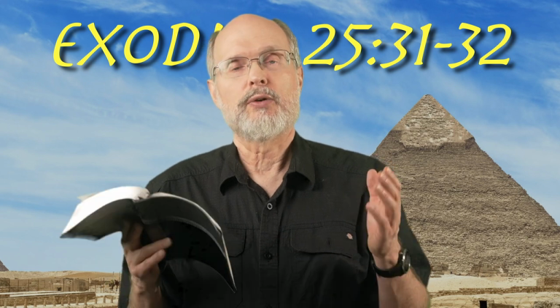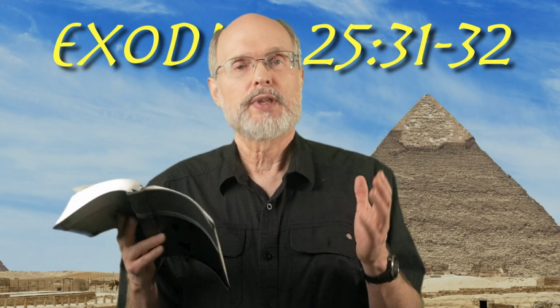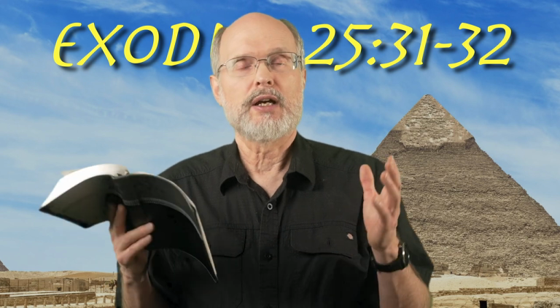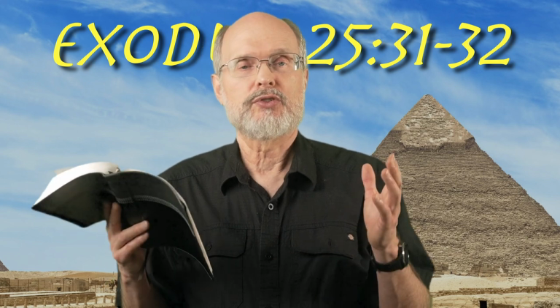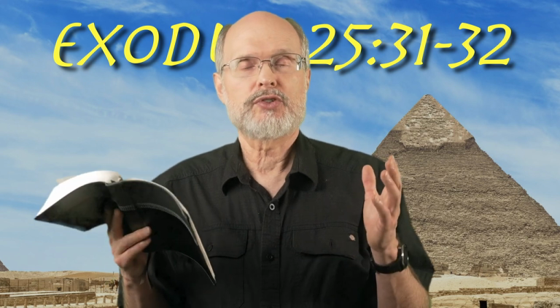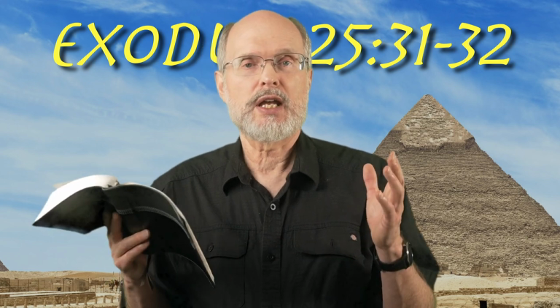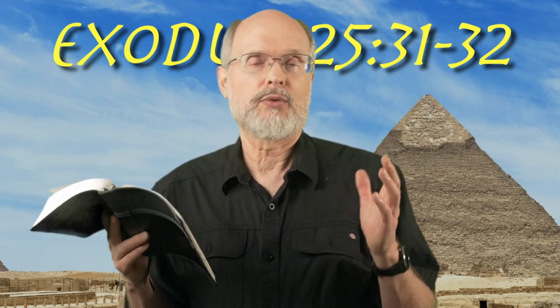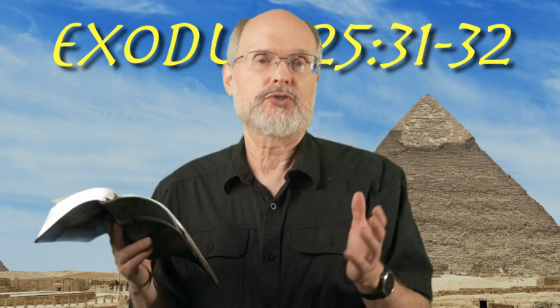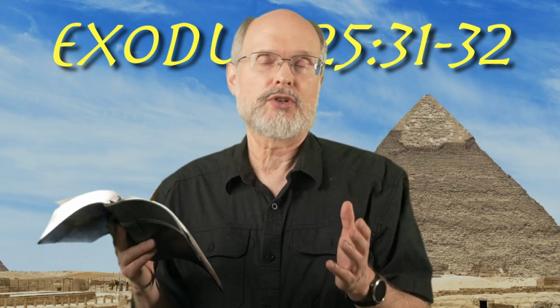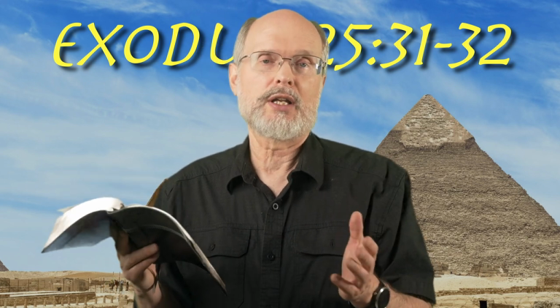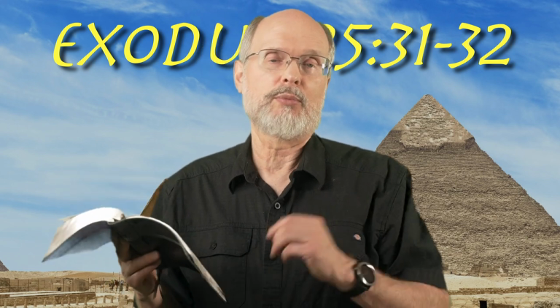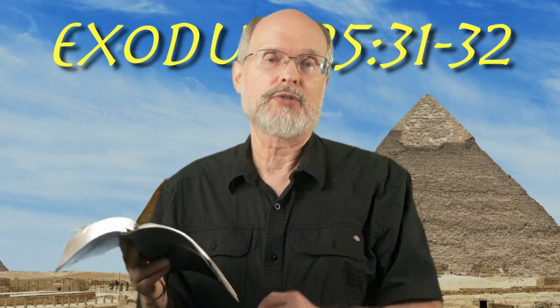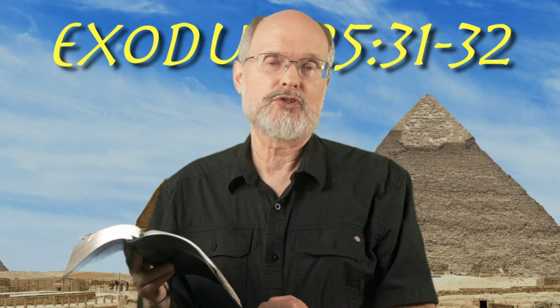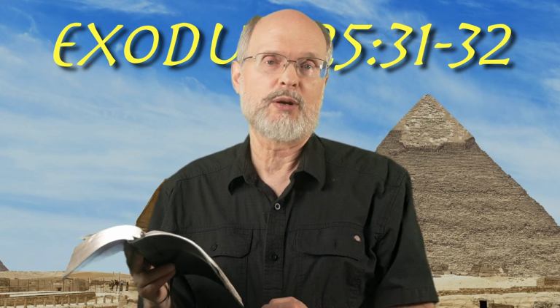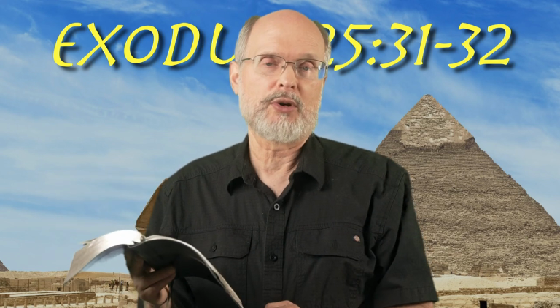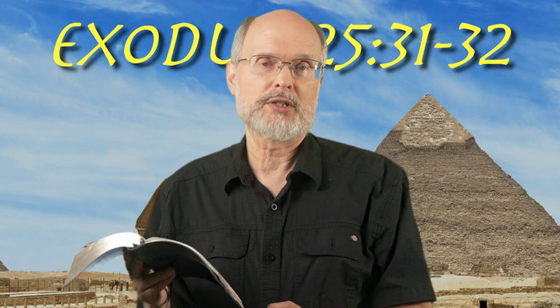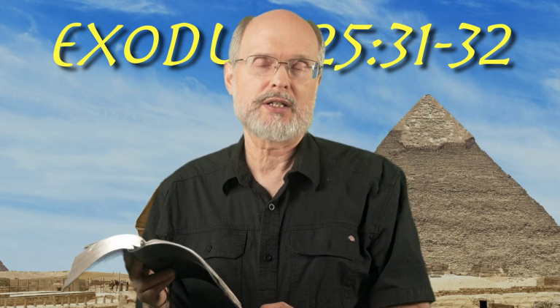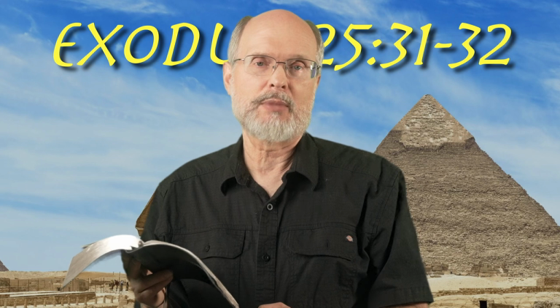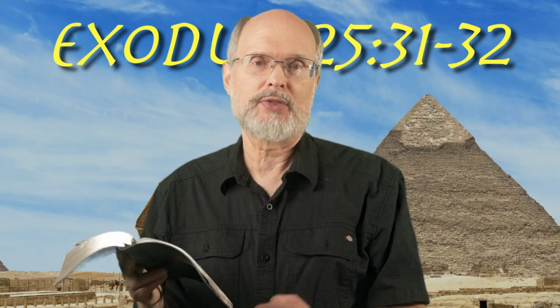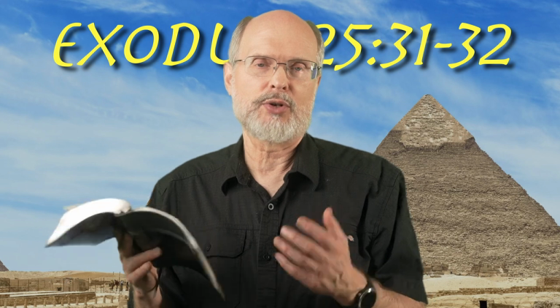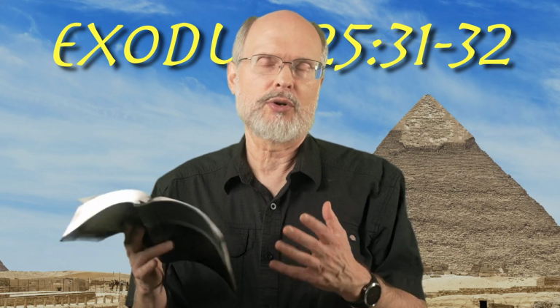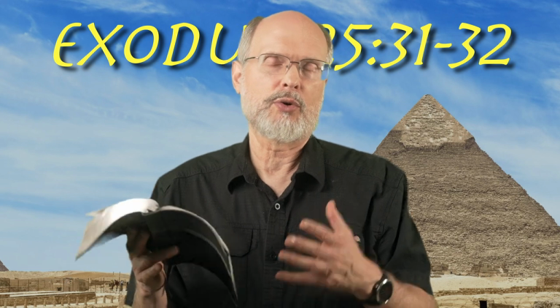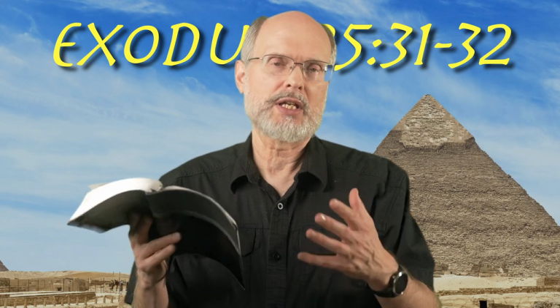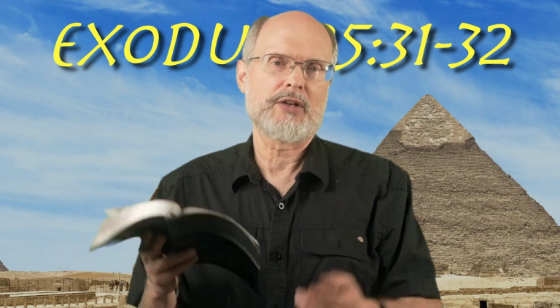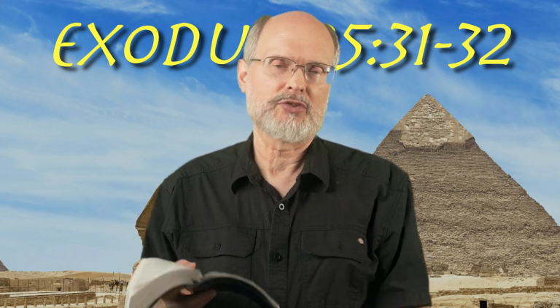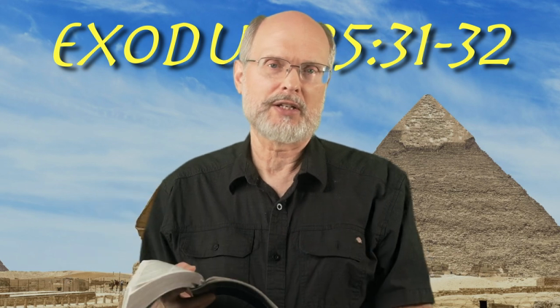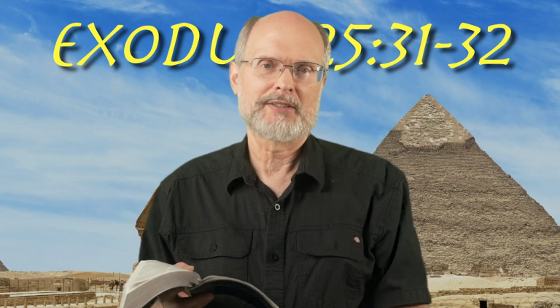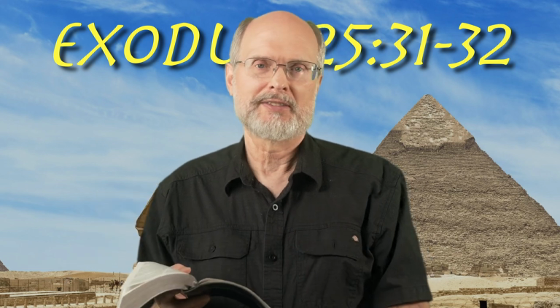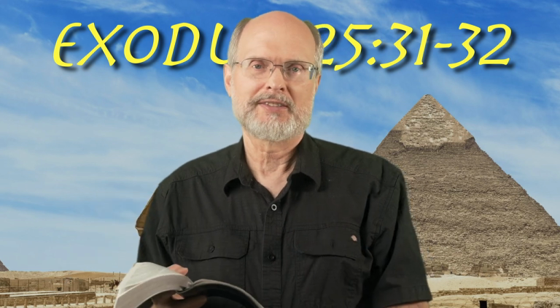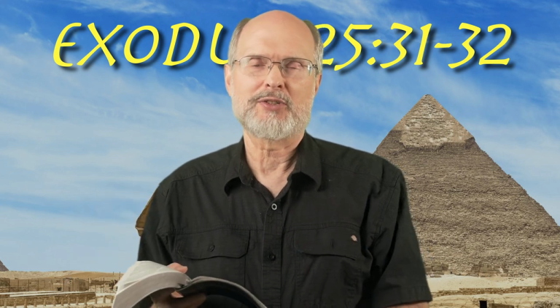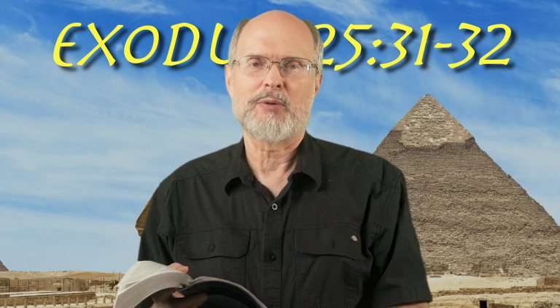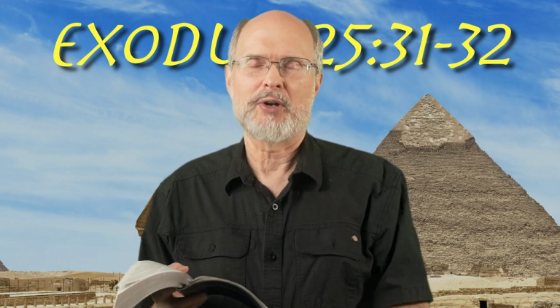So today was just a start, and we'll finish tomorrow morning talking about the menorah or the candlestick. See you tomorrow morning.